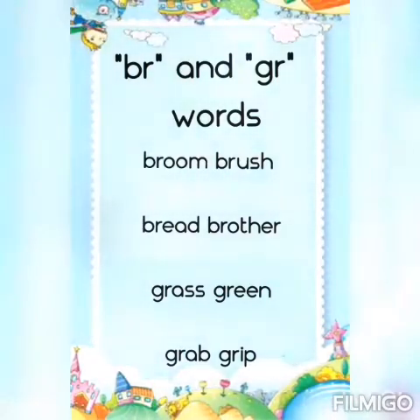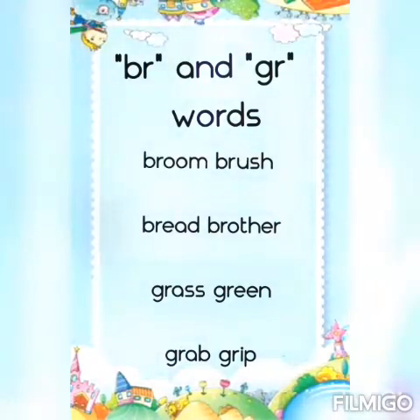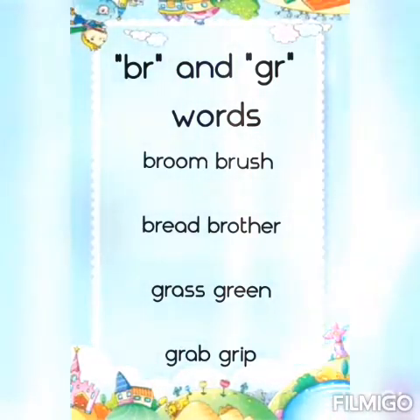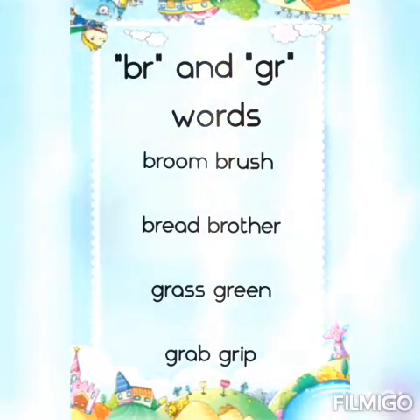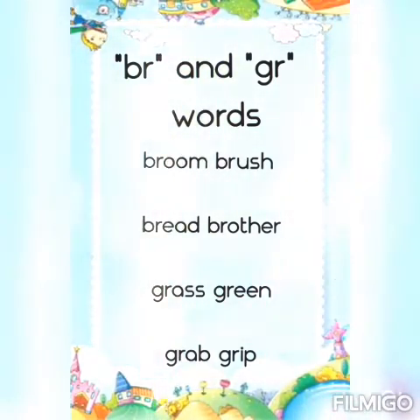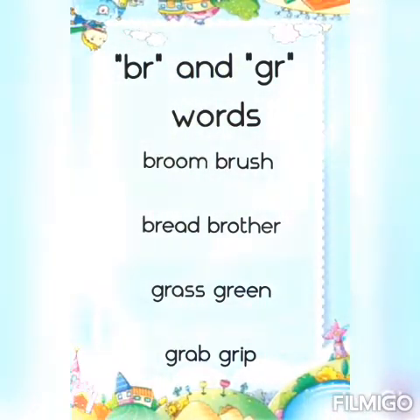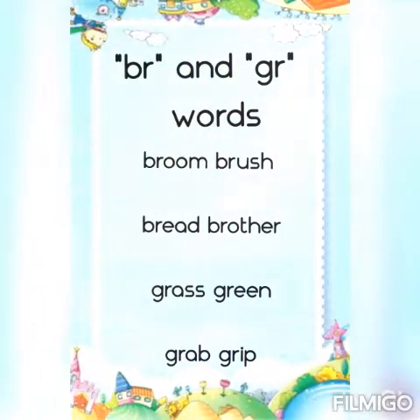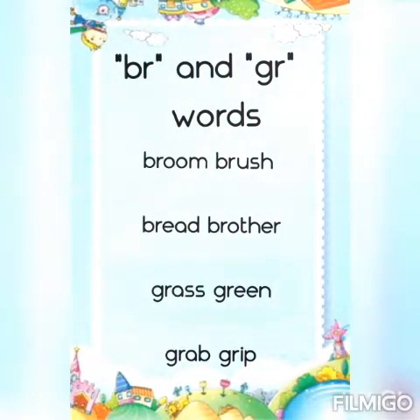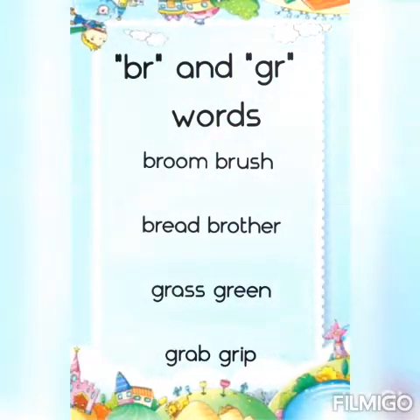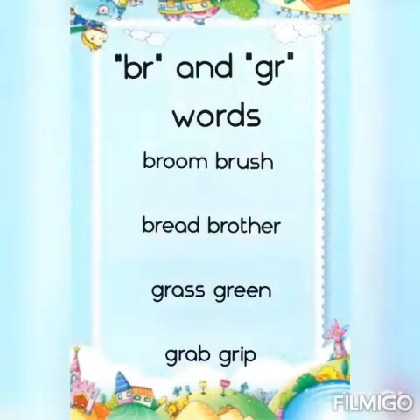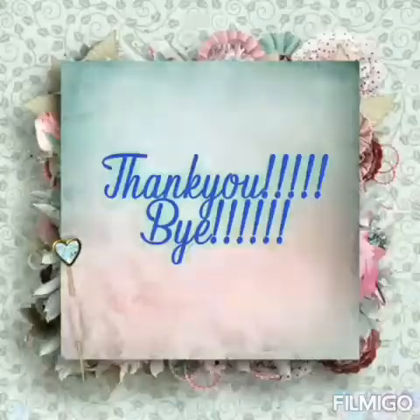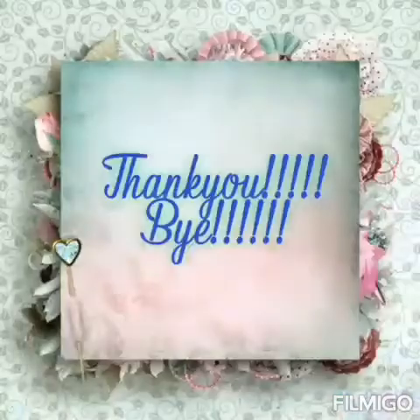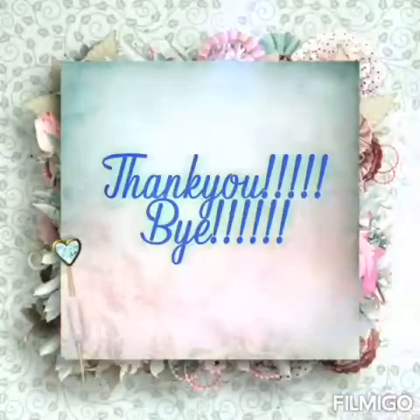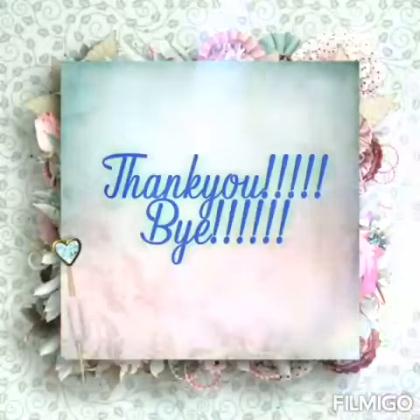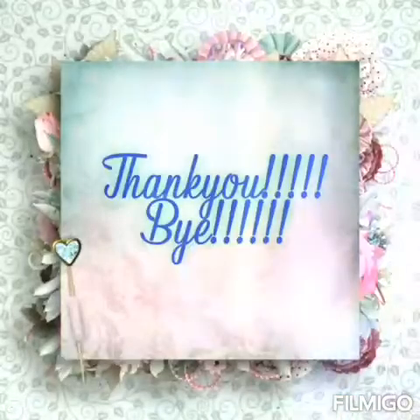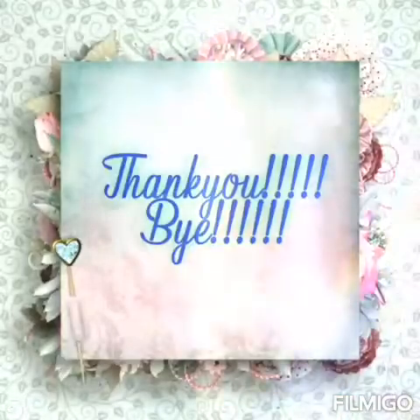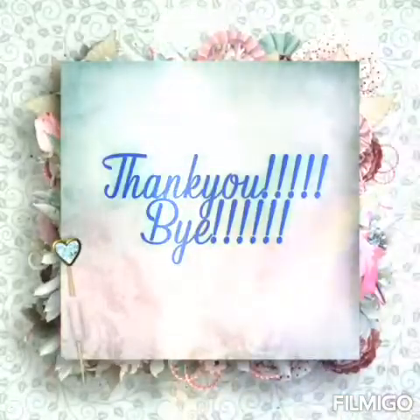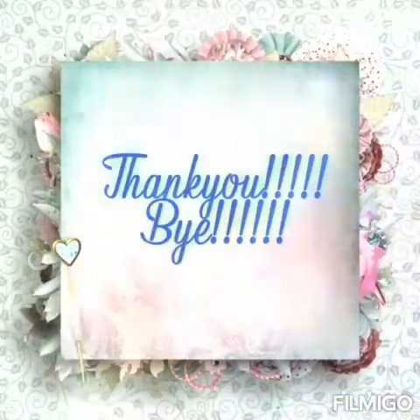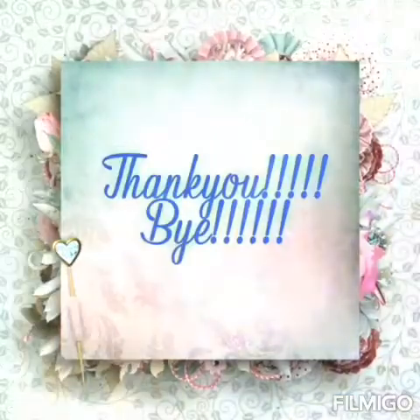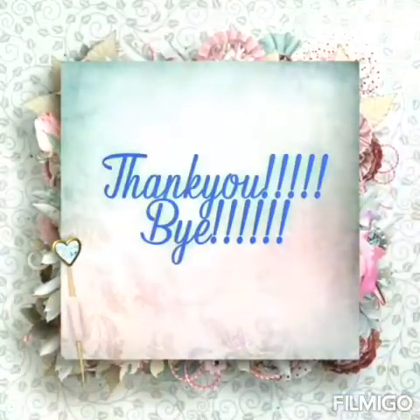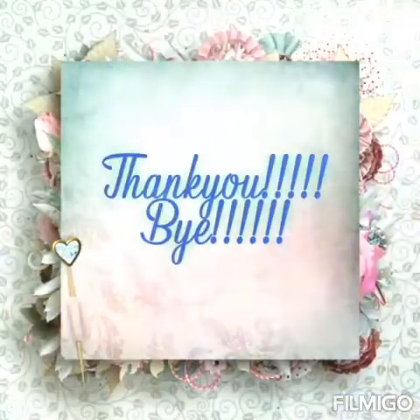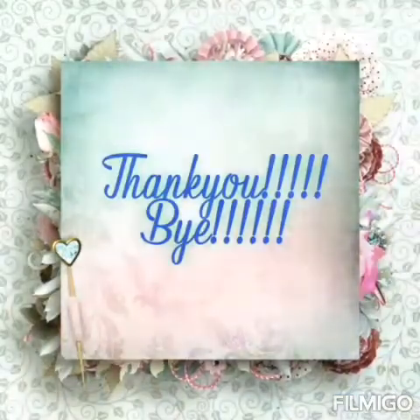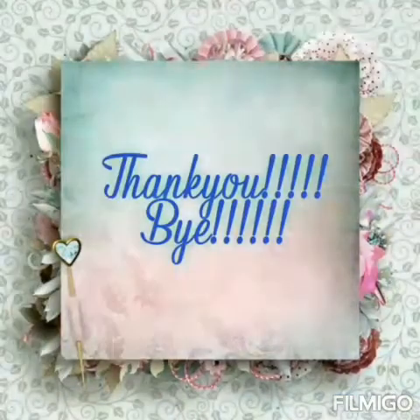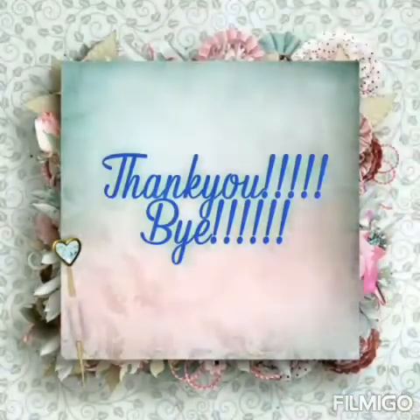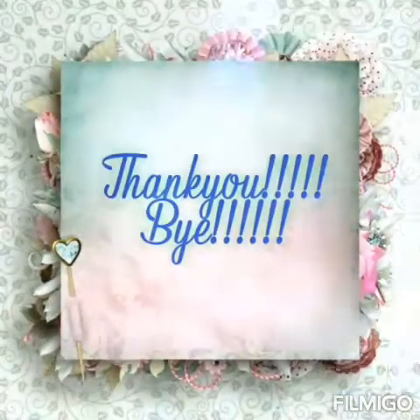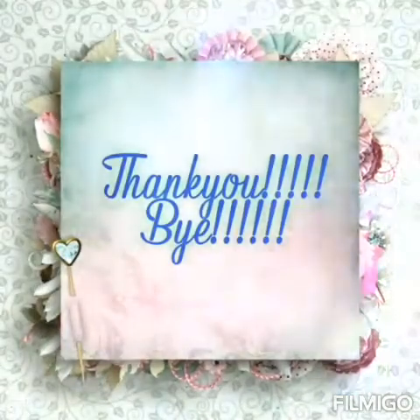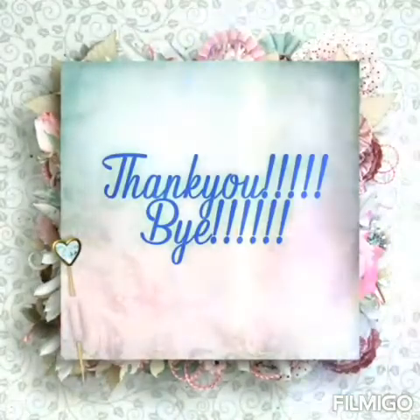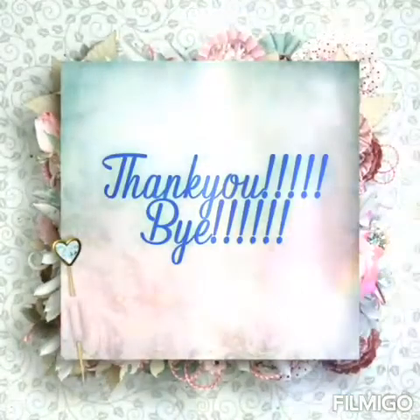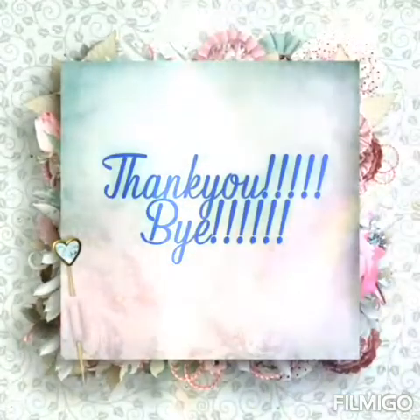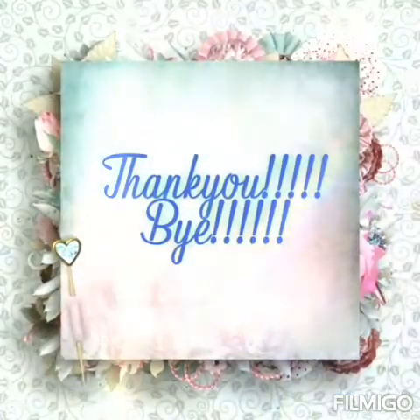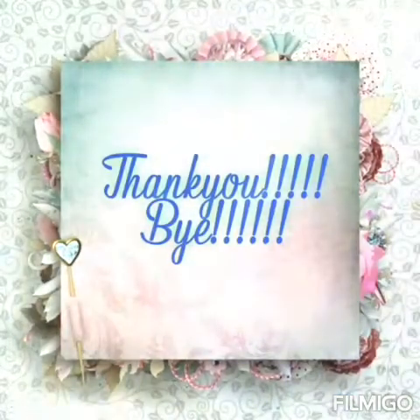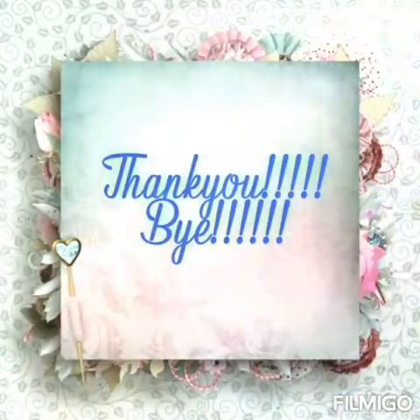Fantastic boys! Keep practicing these words and see you soon. Bye bye and take care.